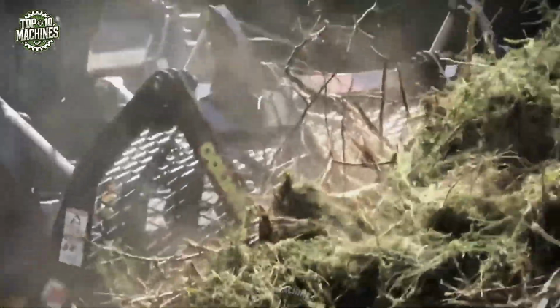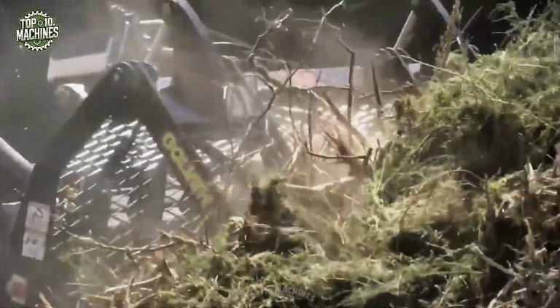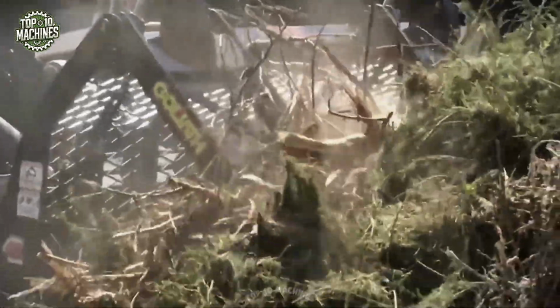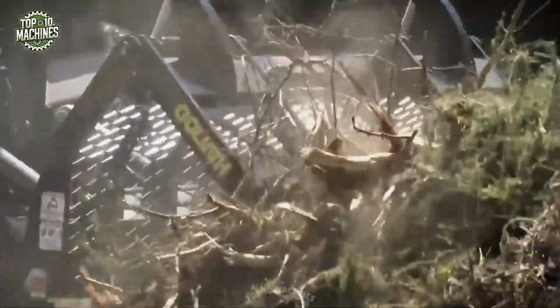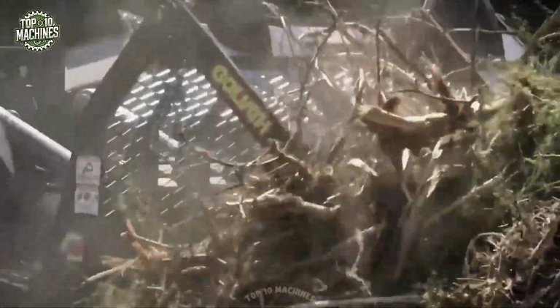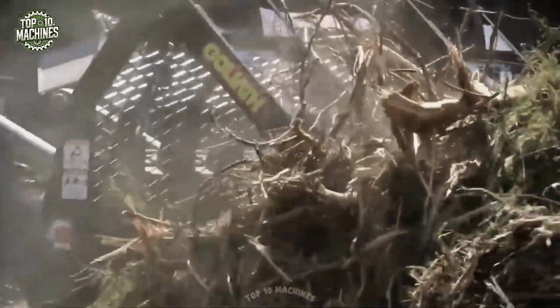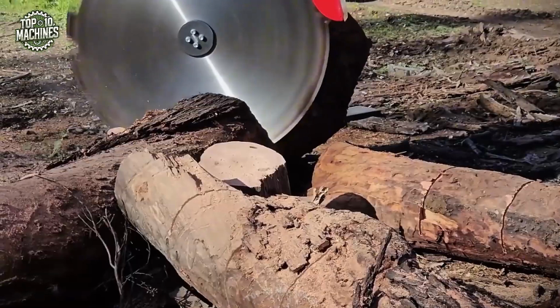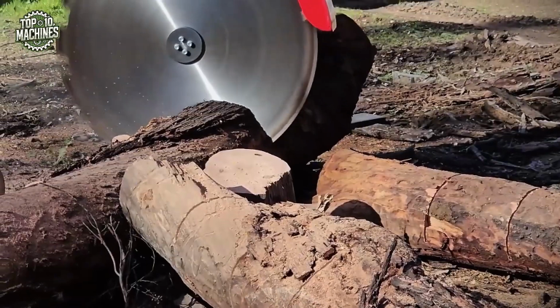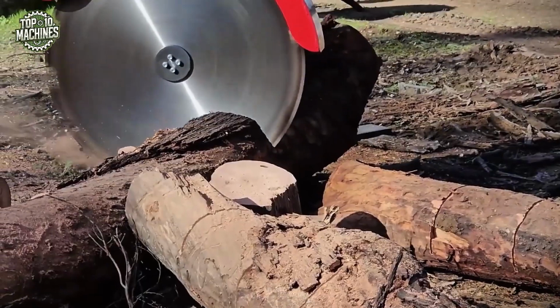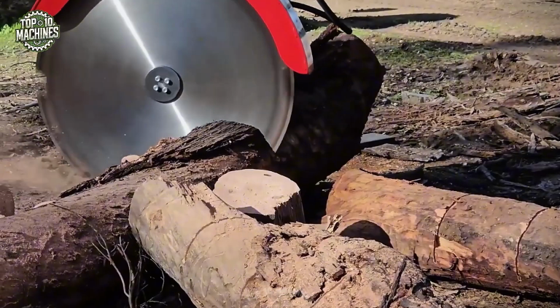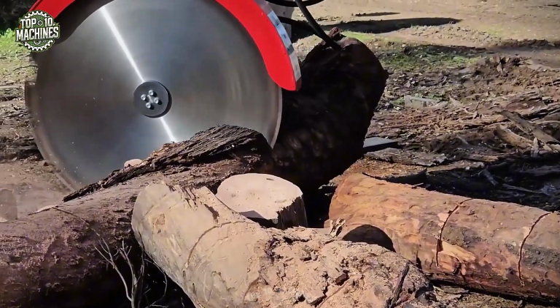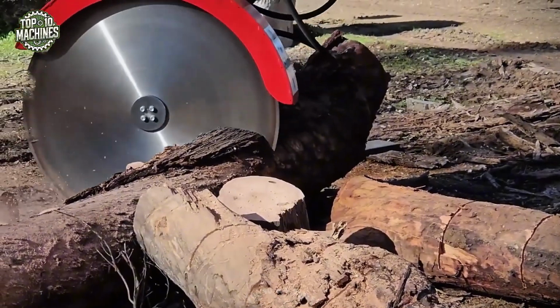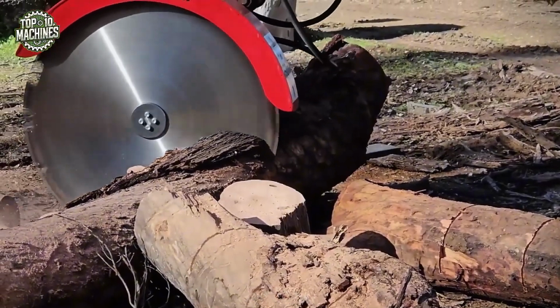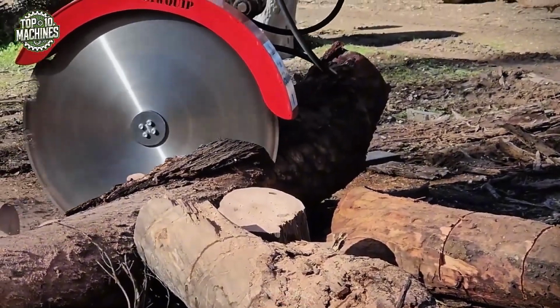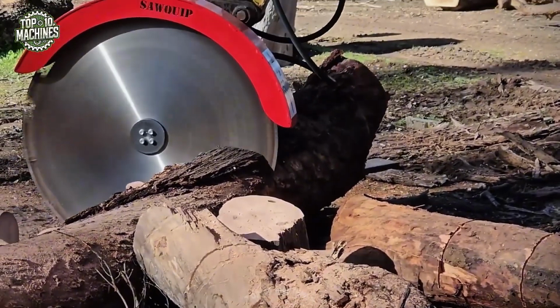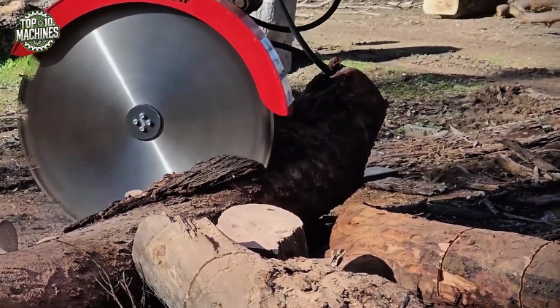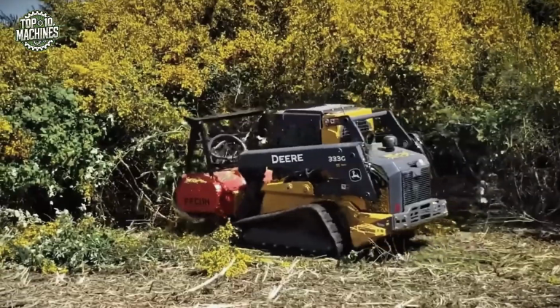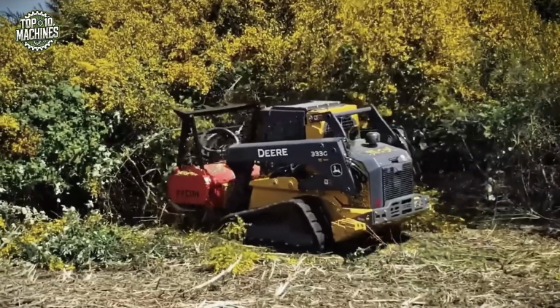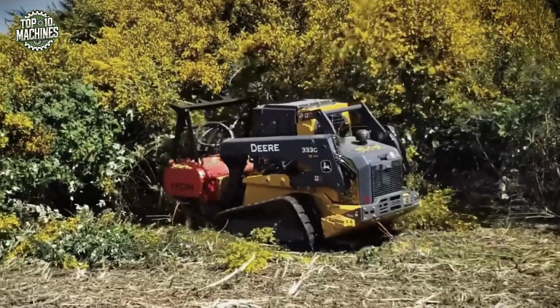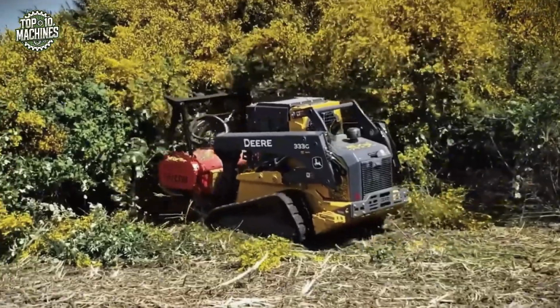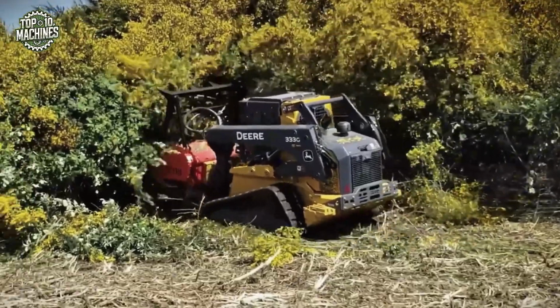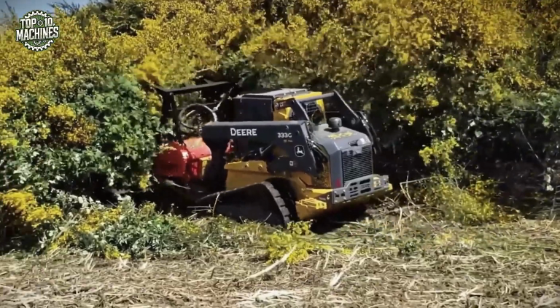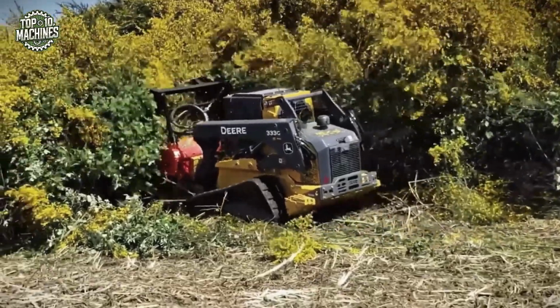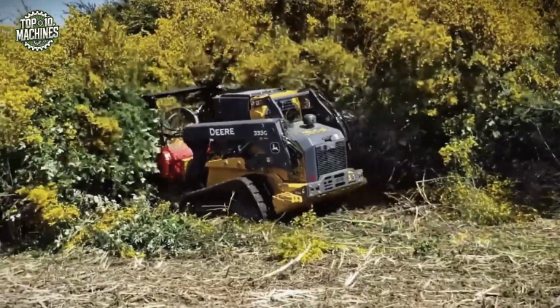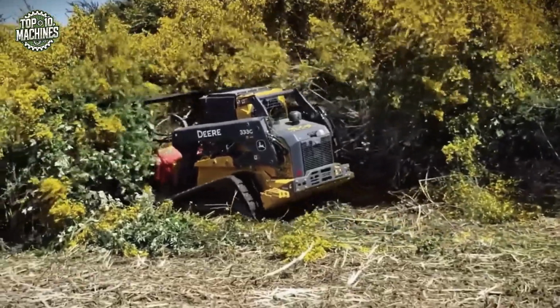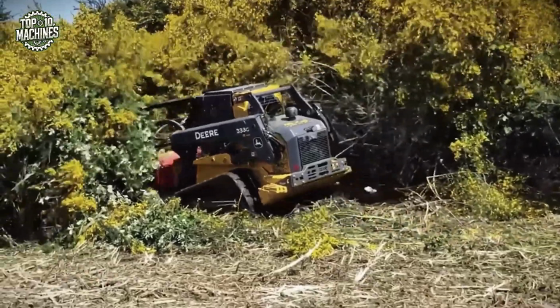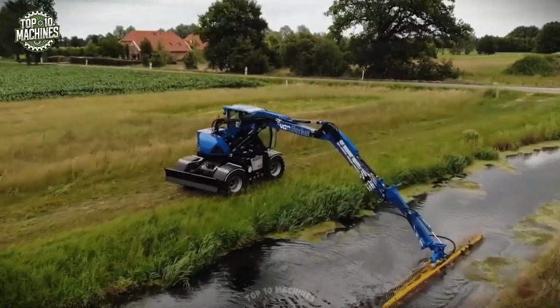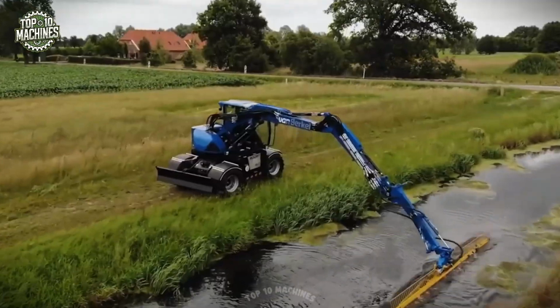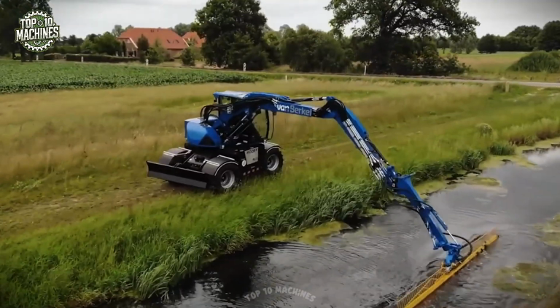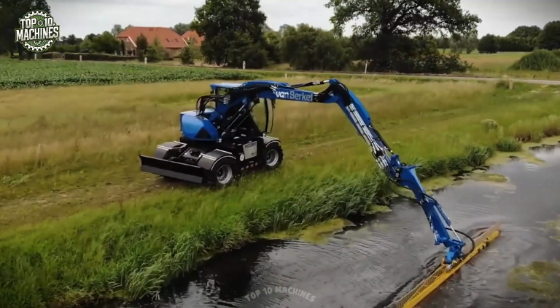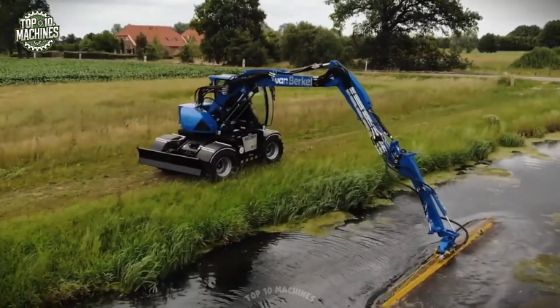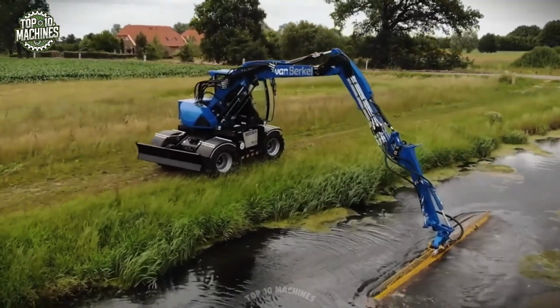This is top 30 industrial machinery and ingenious tools at work — they dominate the job site.